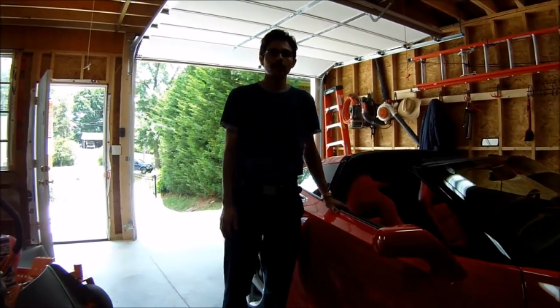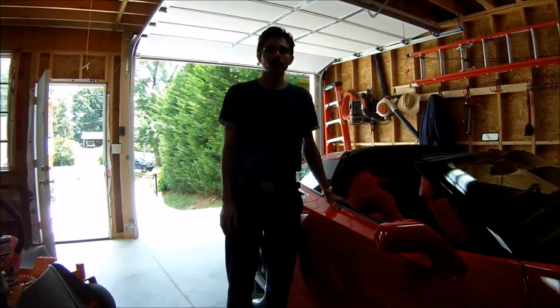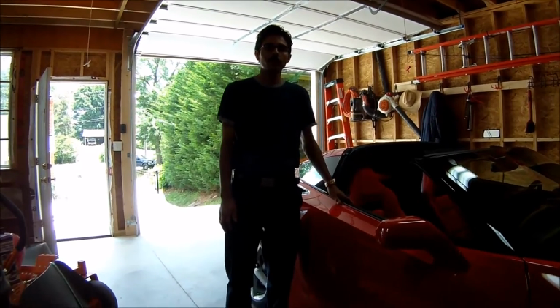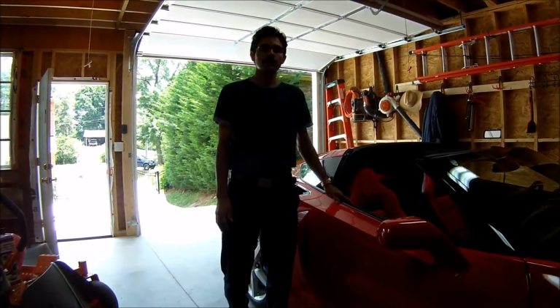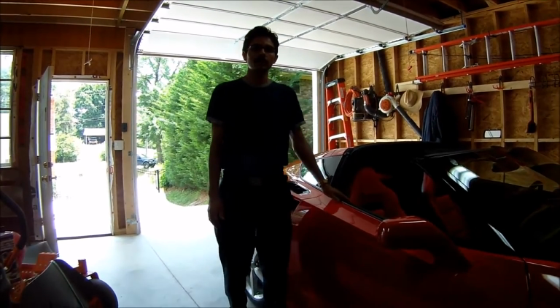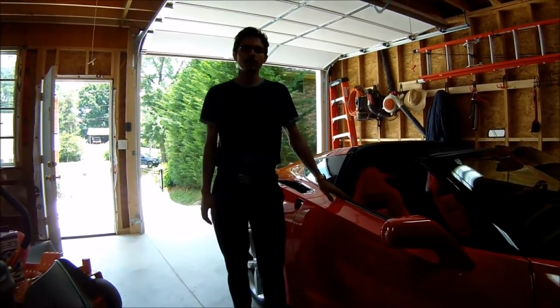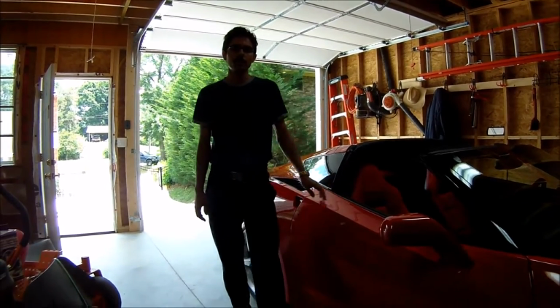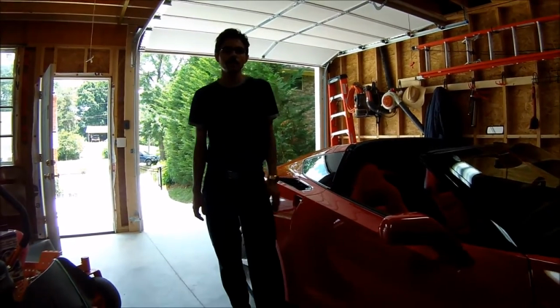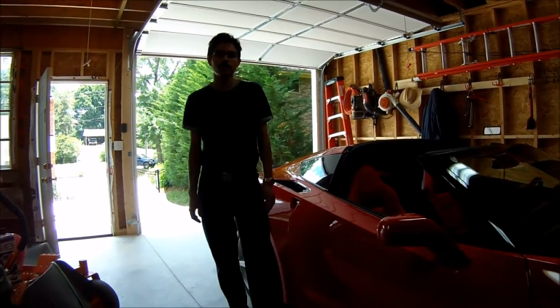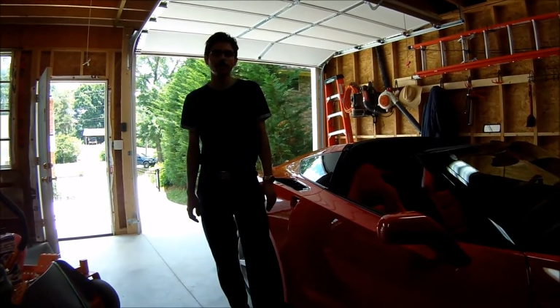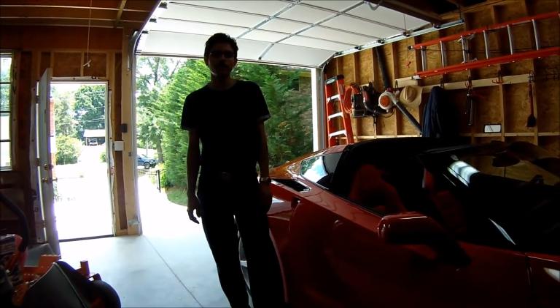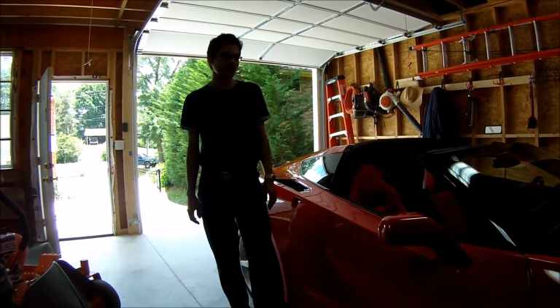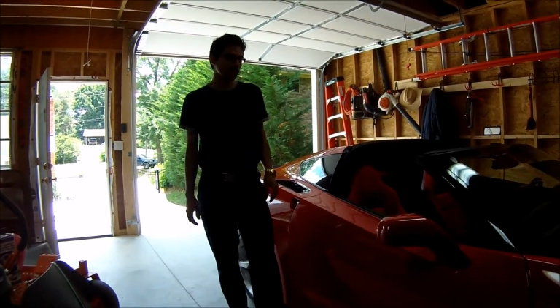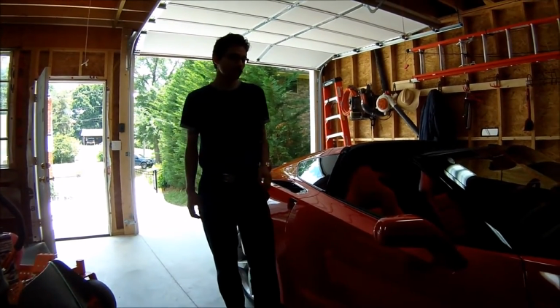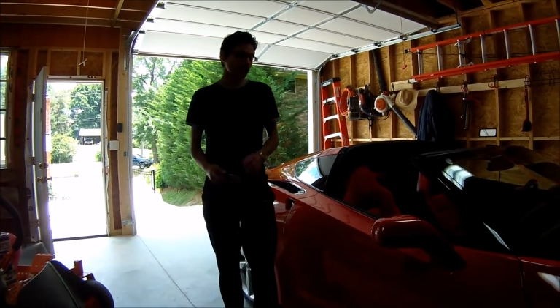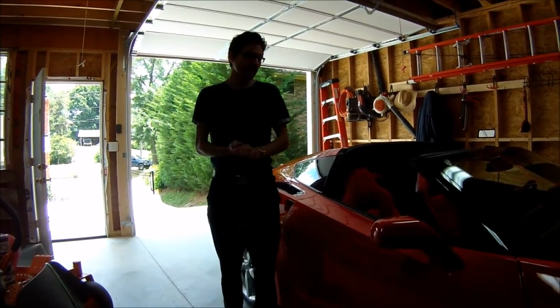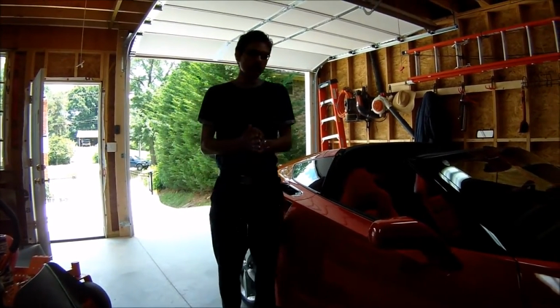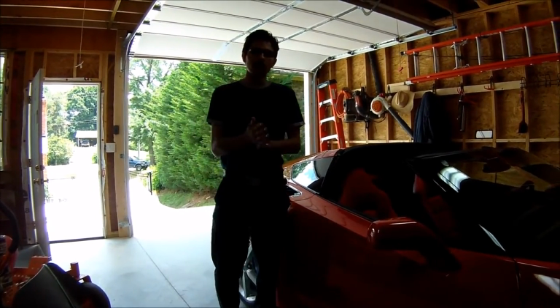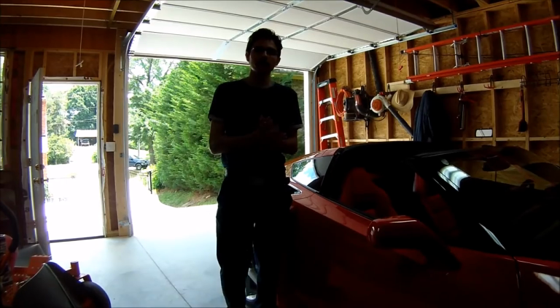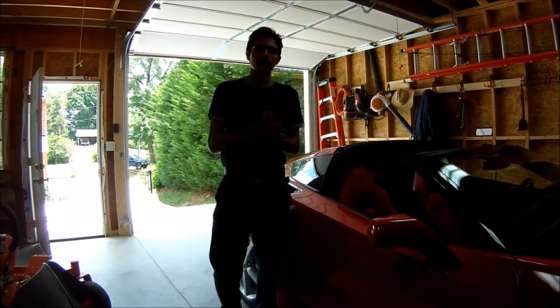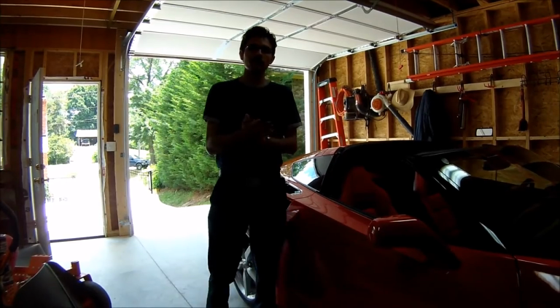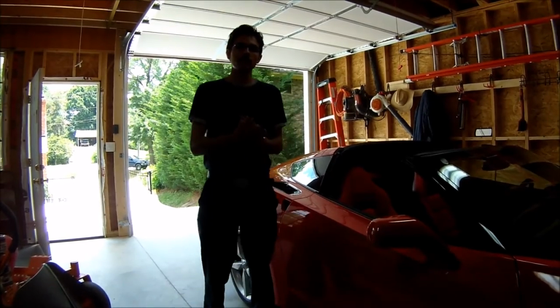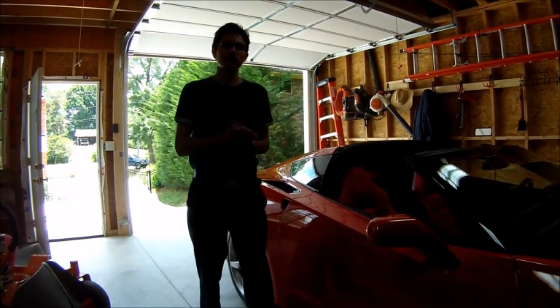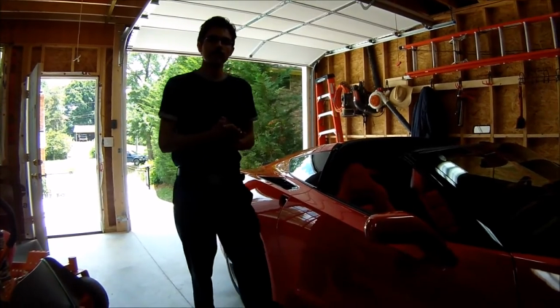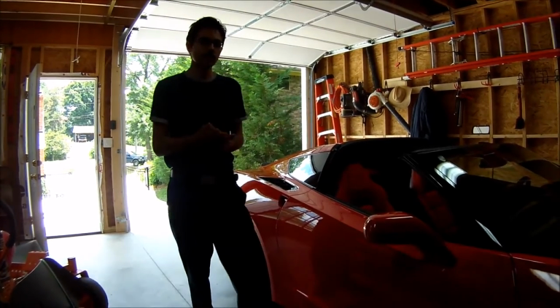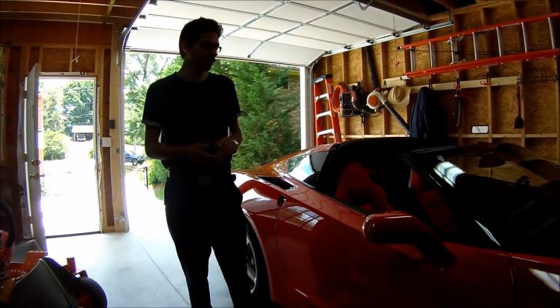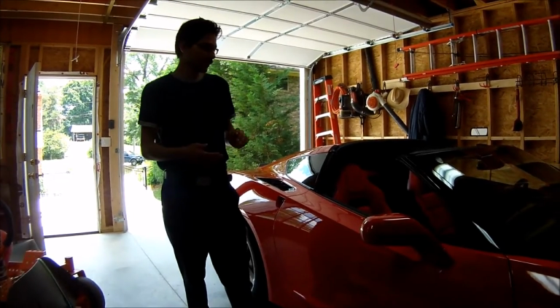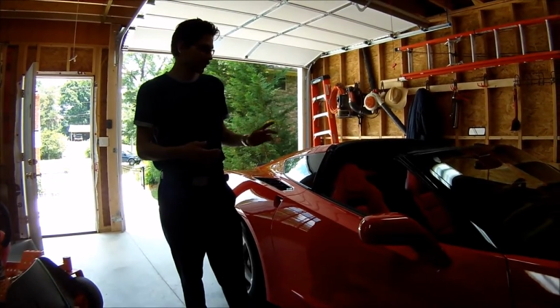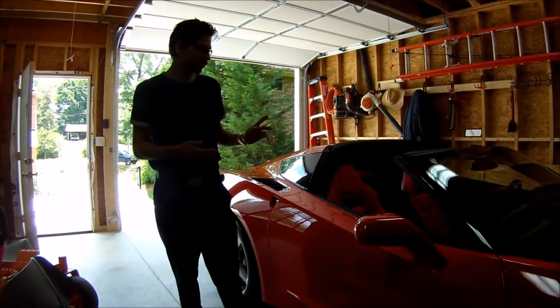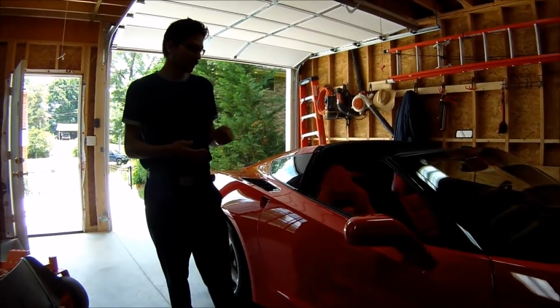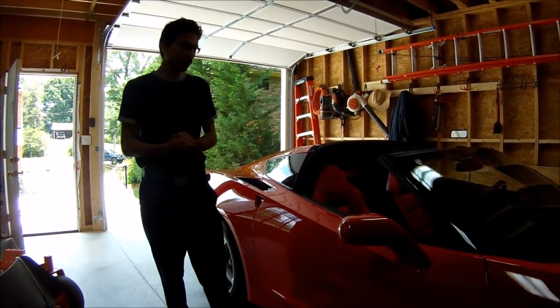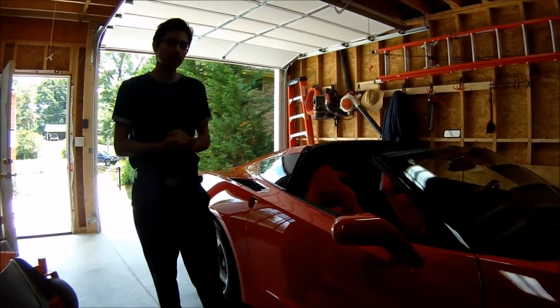Hello everybody. Today I'm going to be painting my calipers red so it'll match the interior and the exterior of the car.